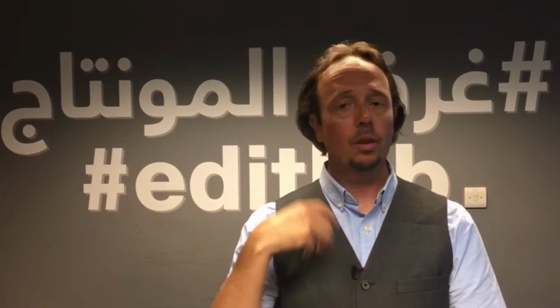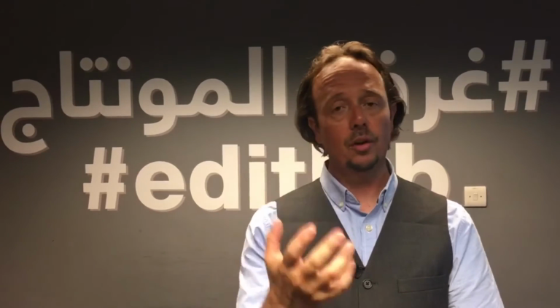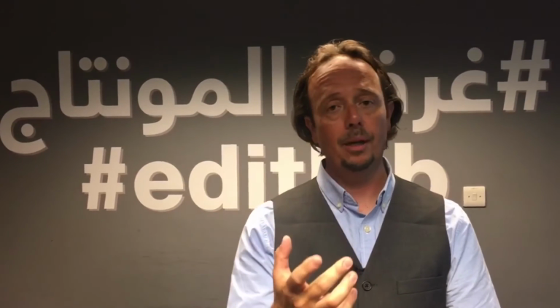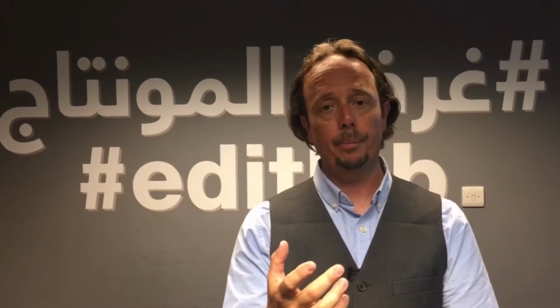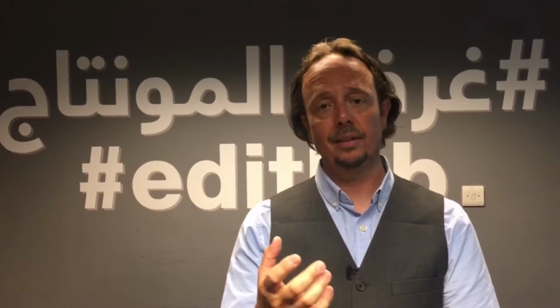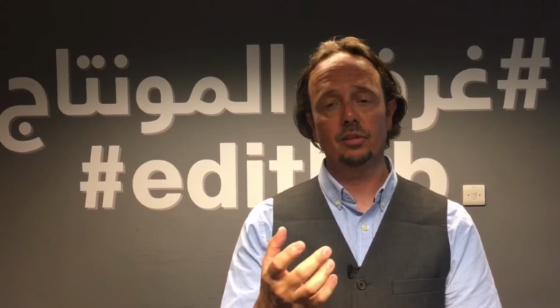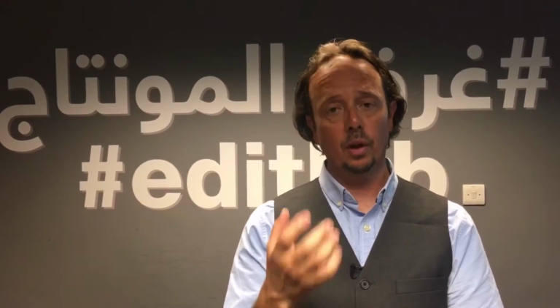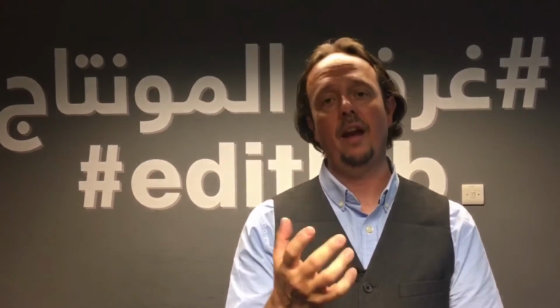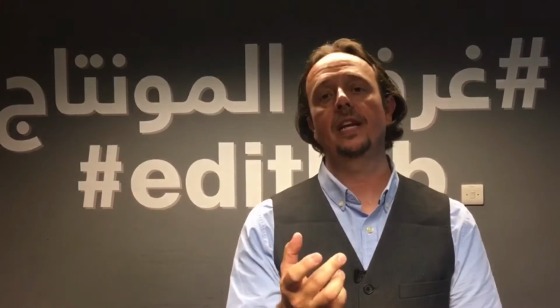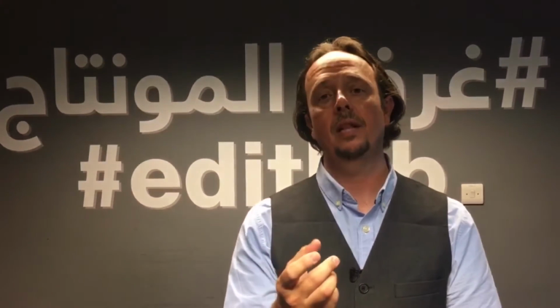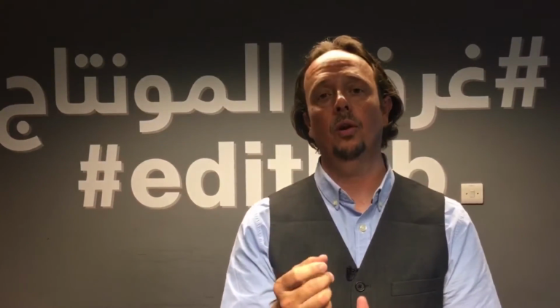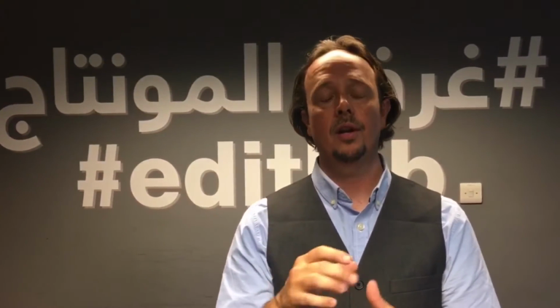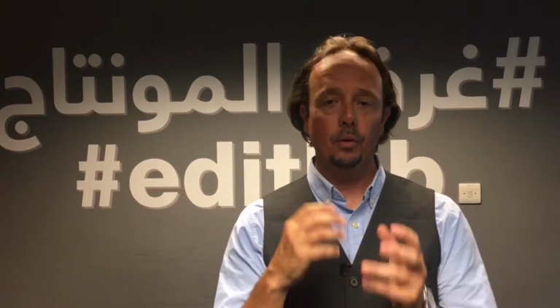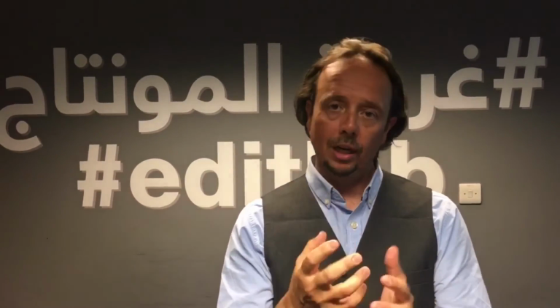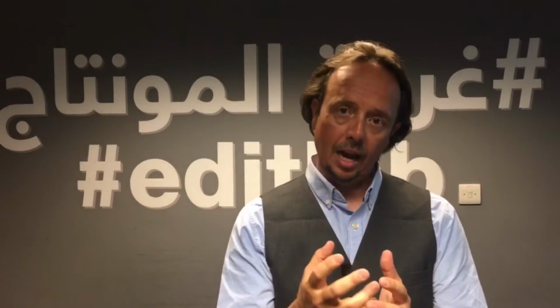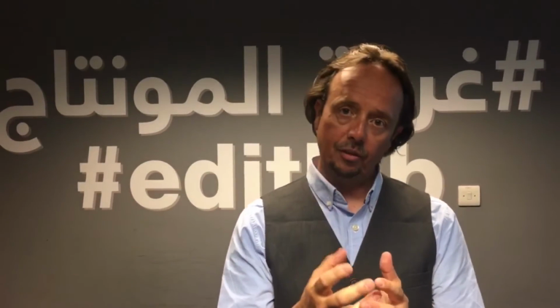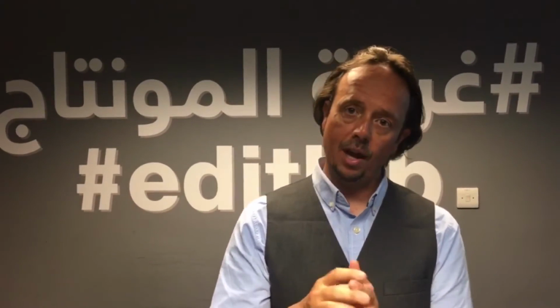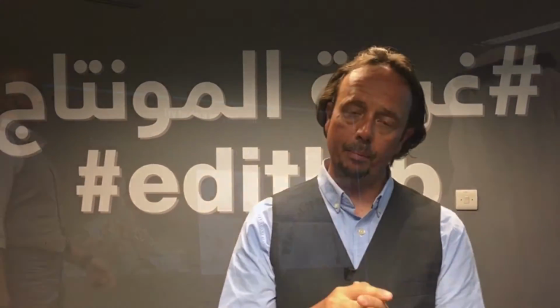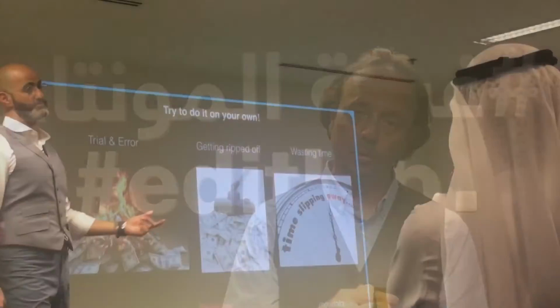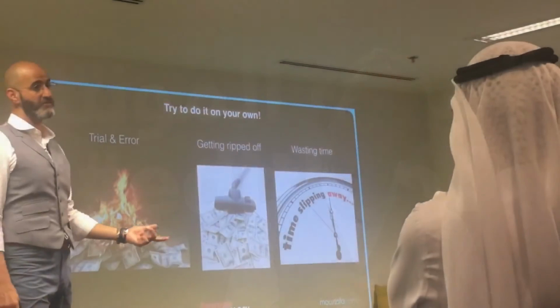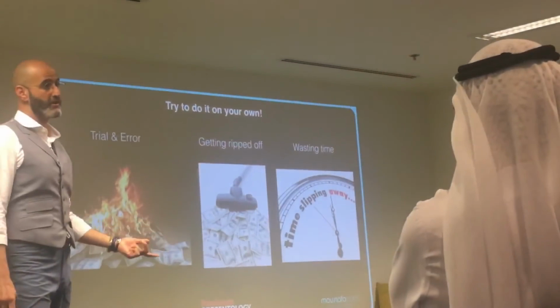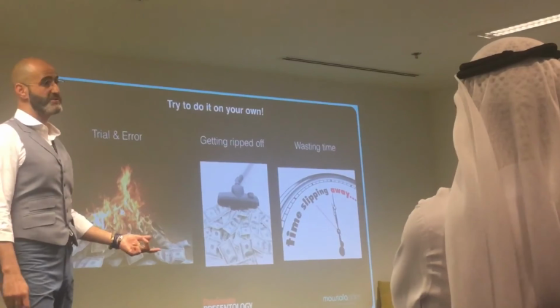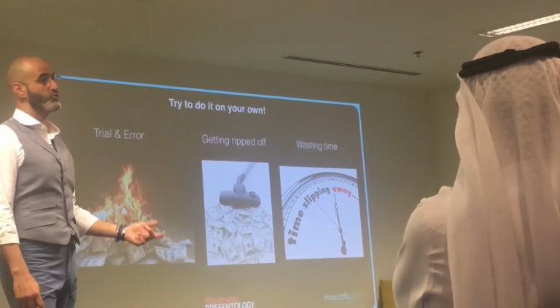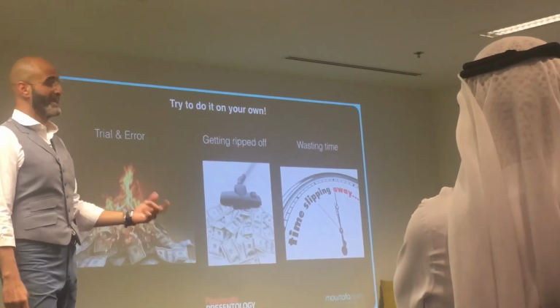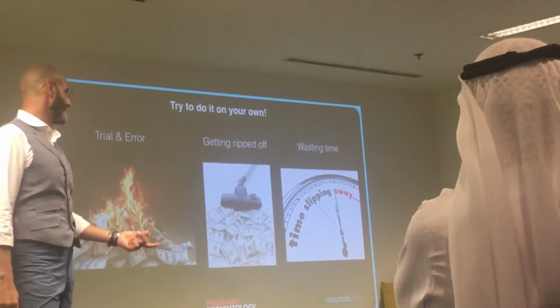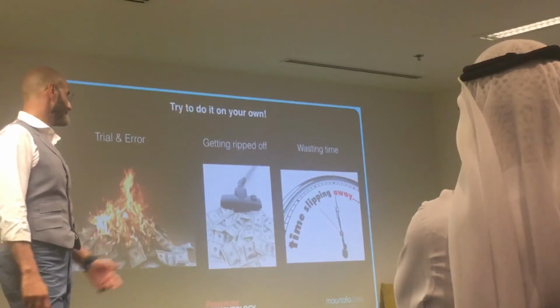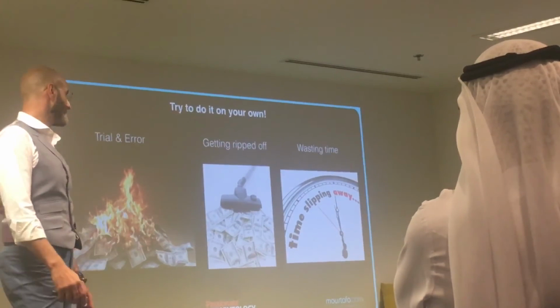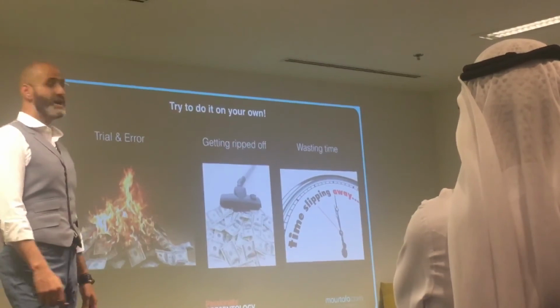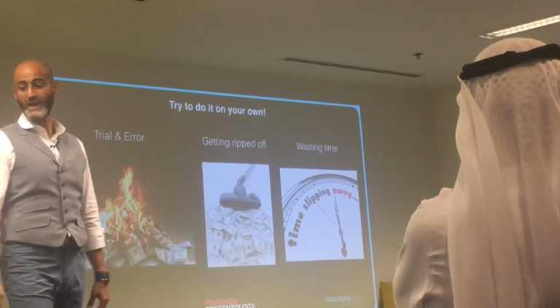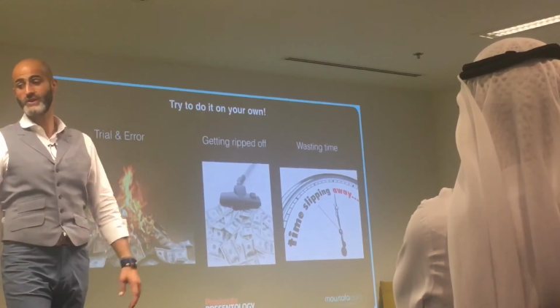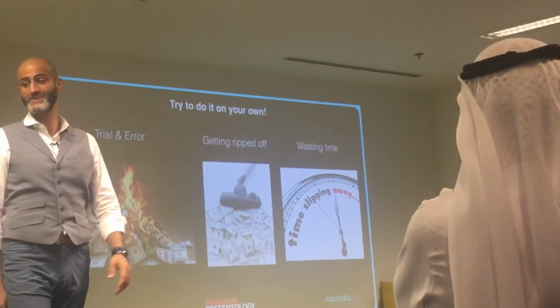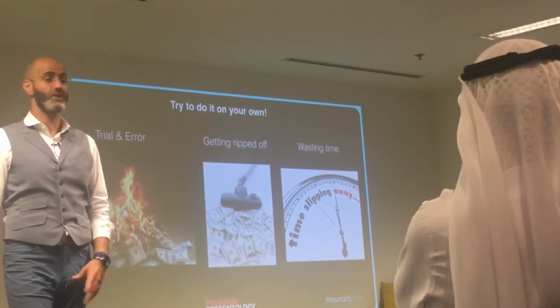With 30 million presentations going on every day in the world, we really have to try and improve on how to get rid of bad presentations.